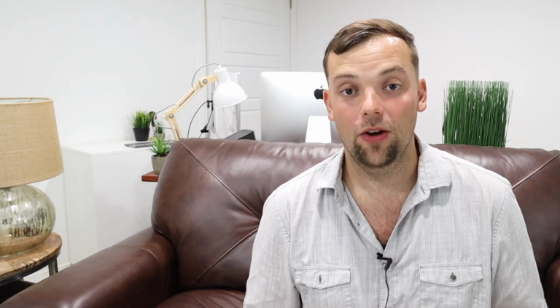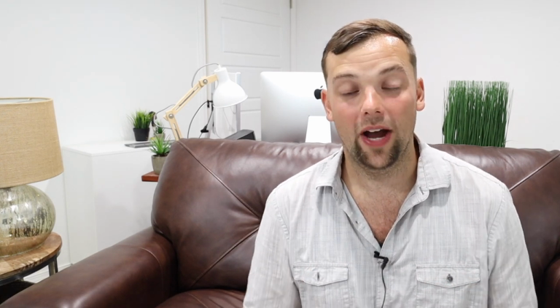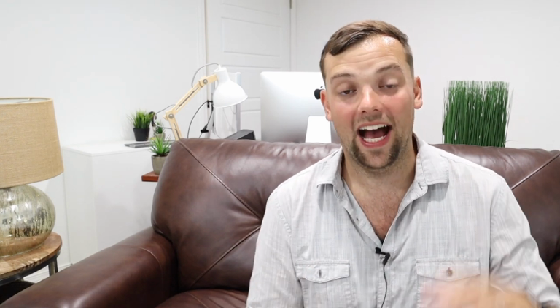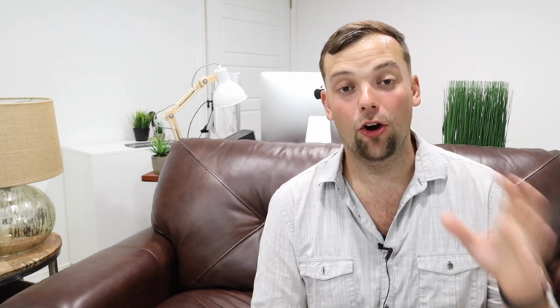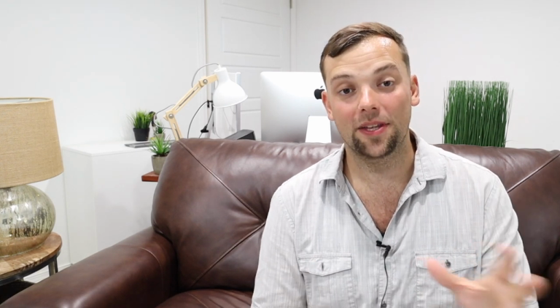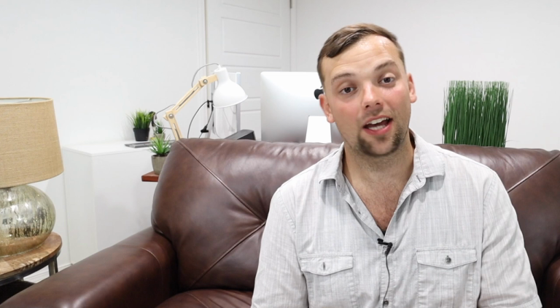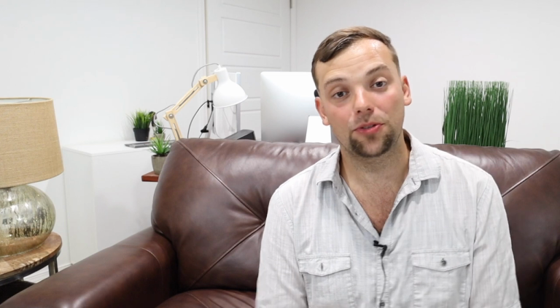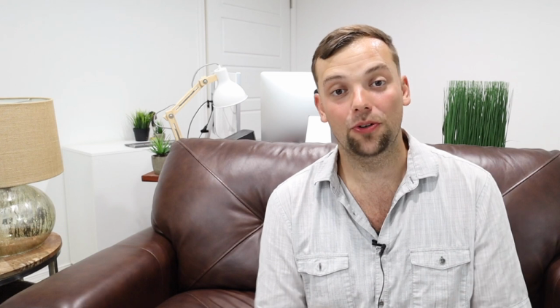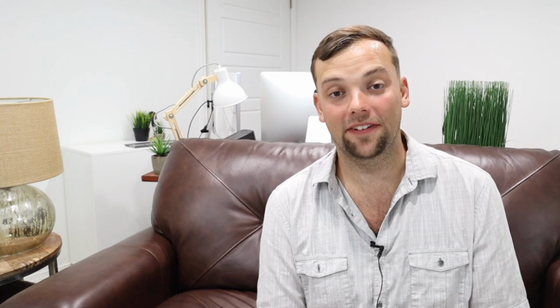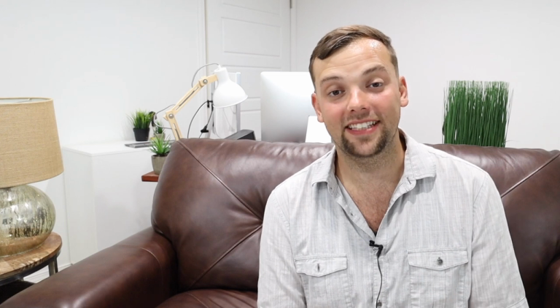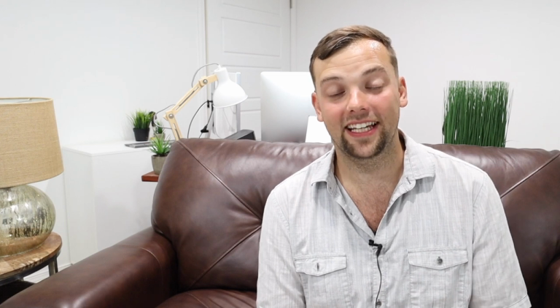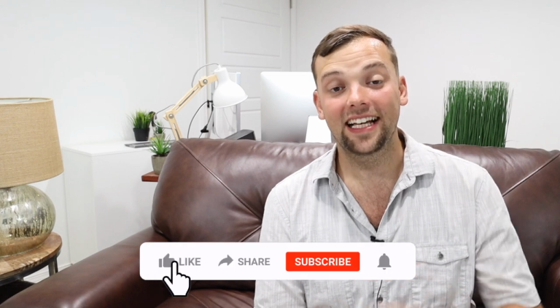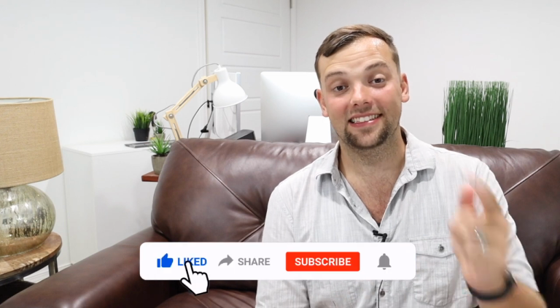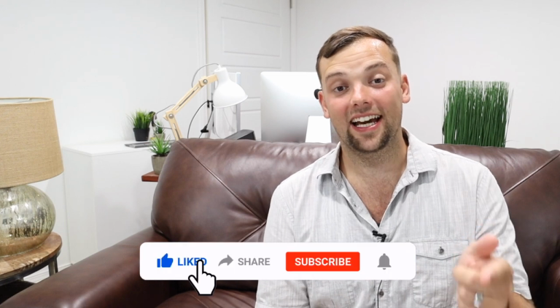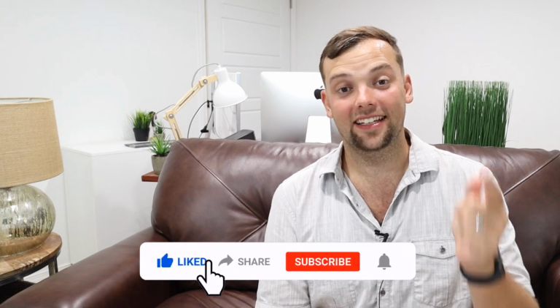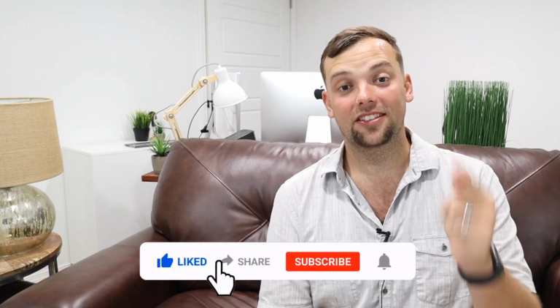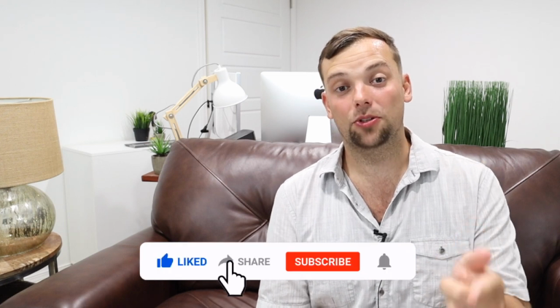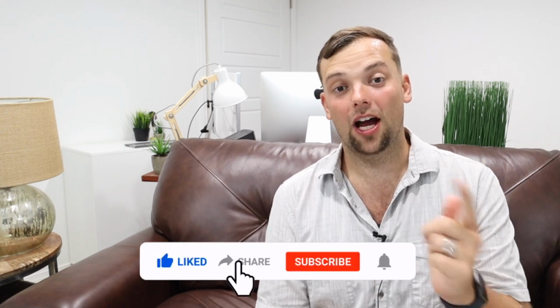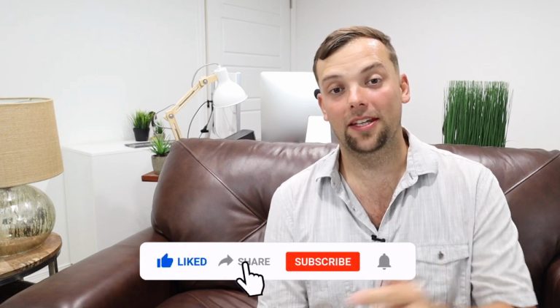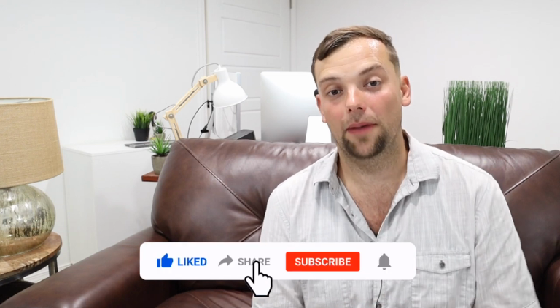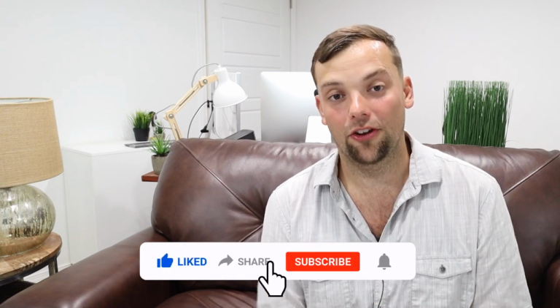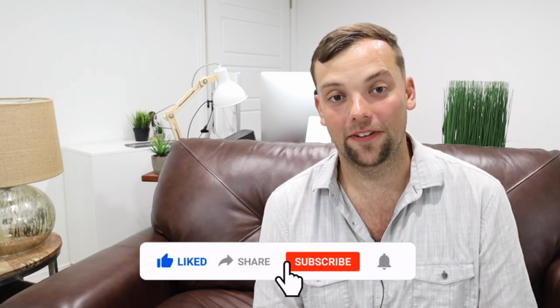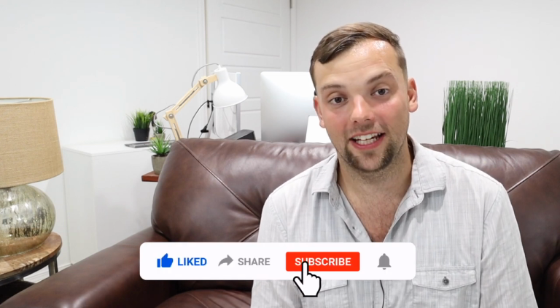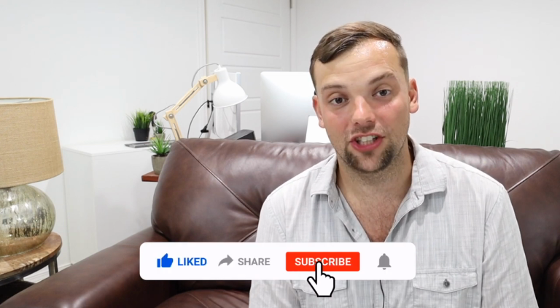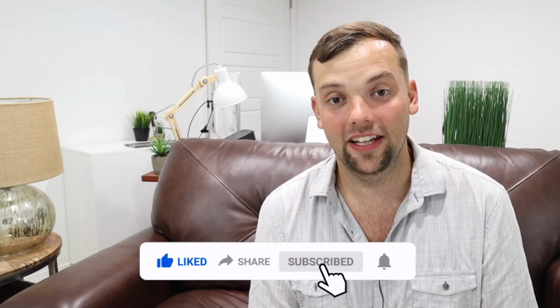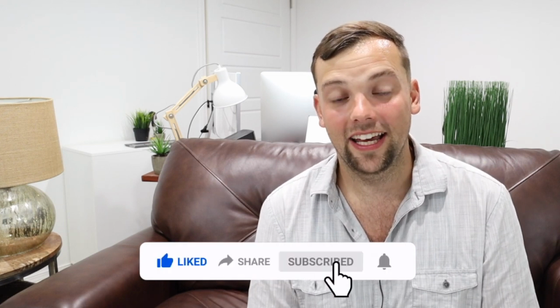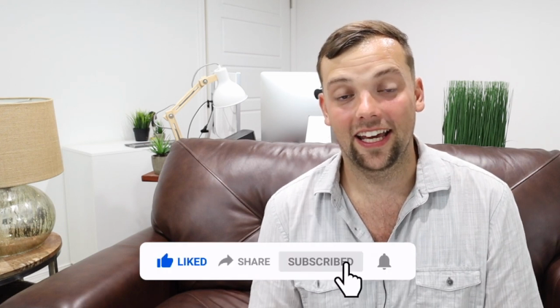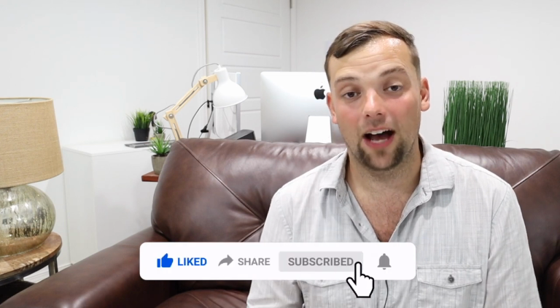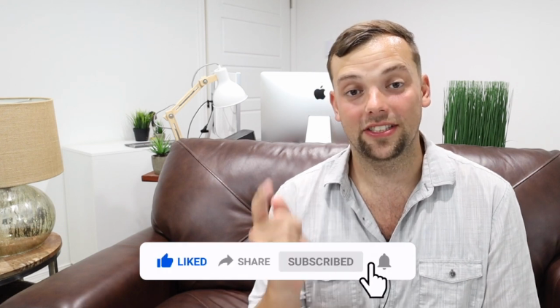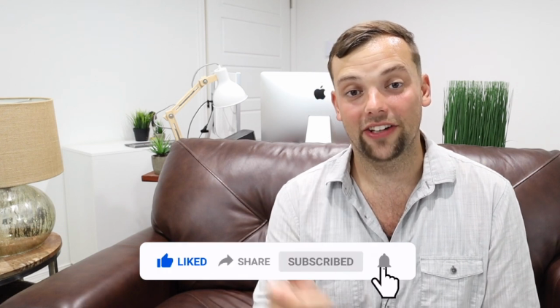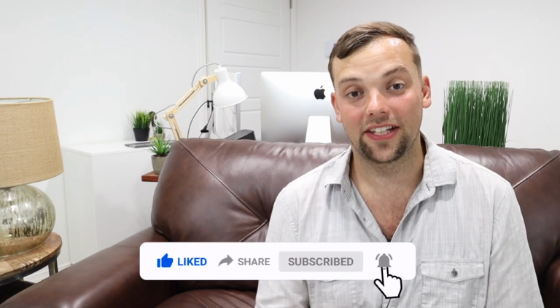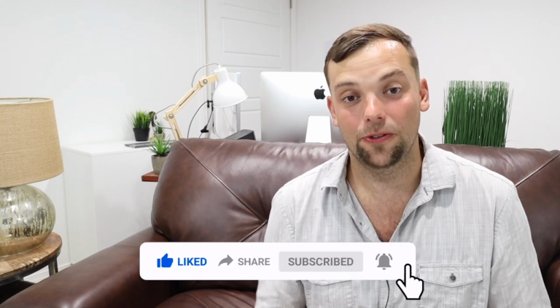Well hey, I hope this helped you. If it did, like, subscribe, hit the bell notification, and I will see you guys soon.